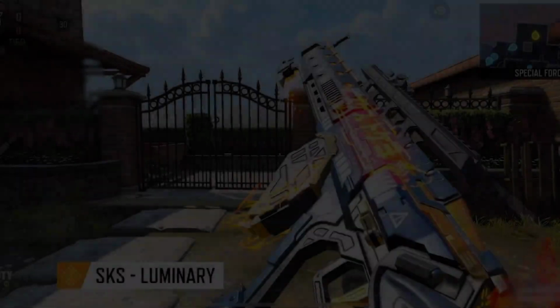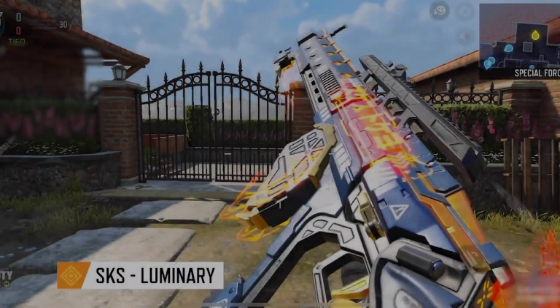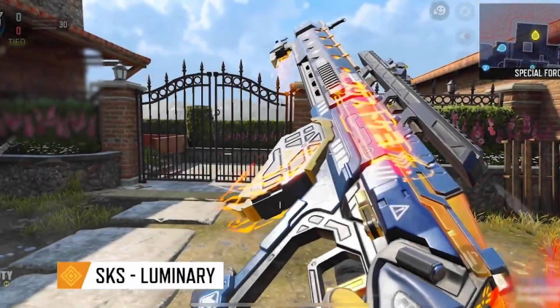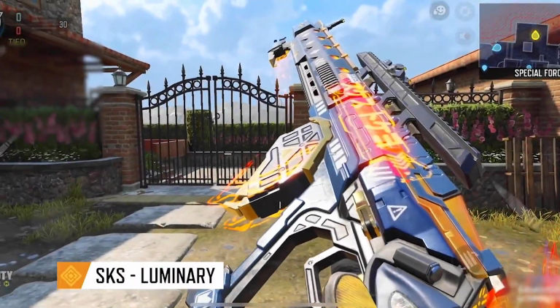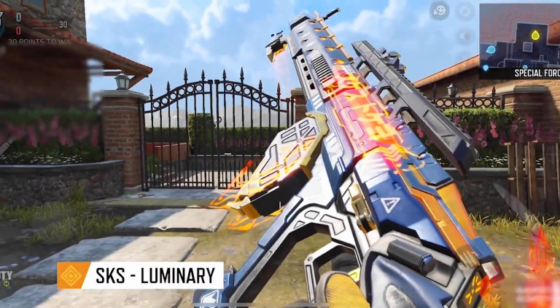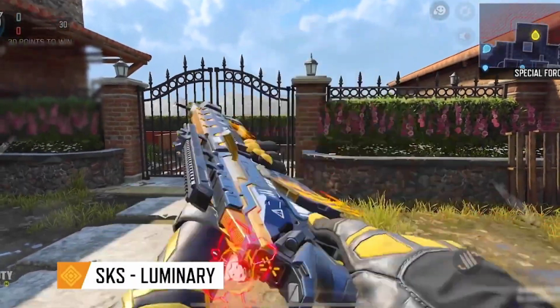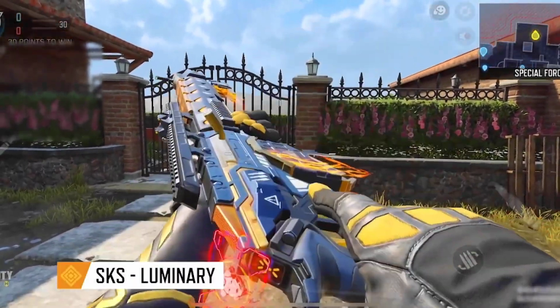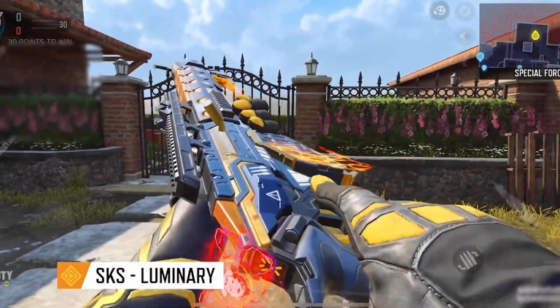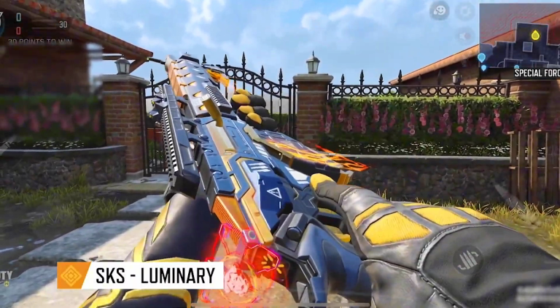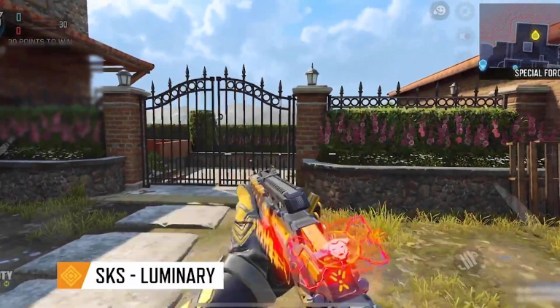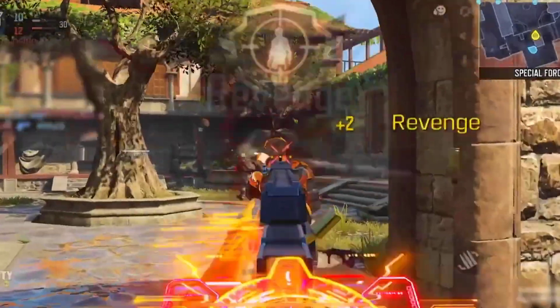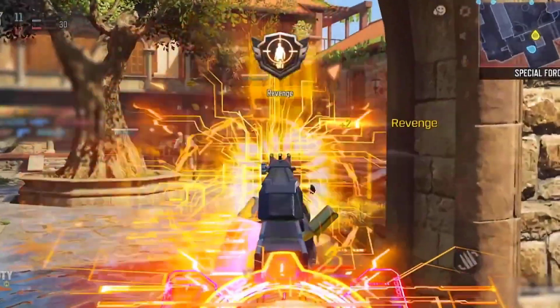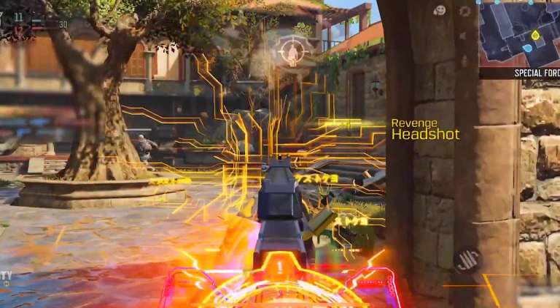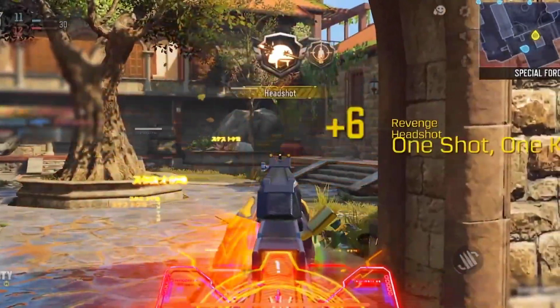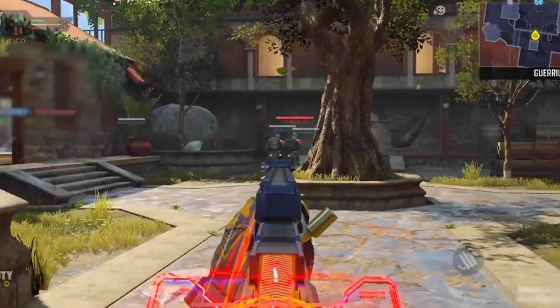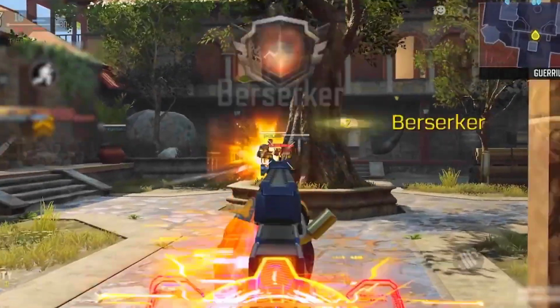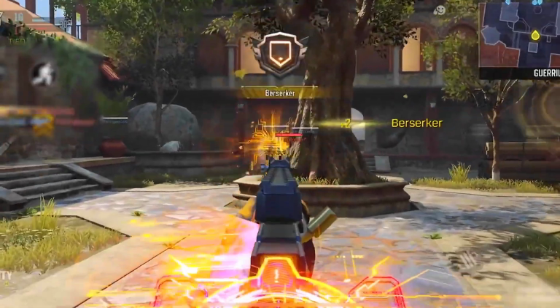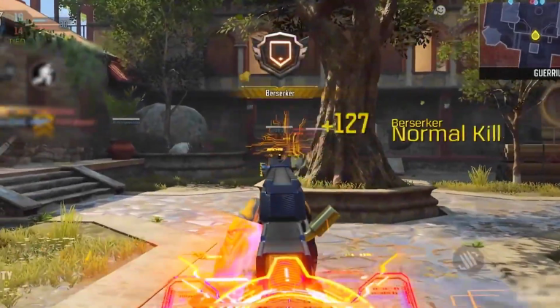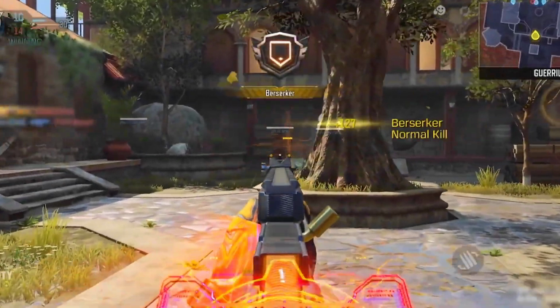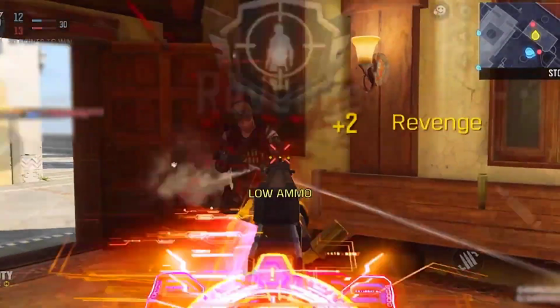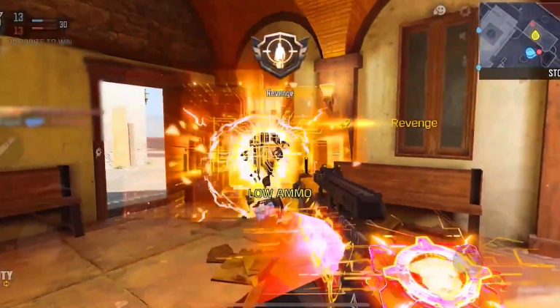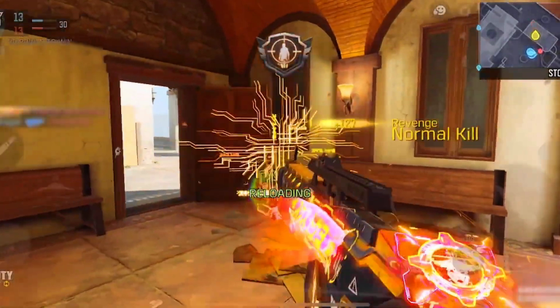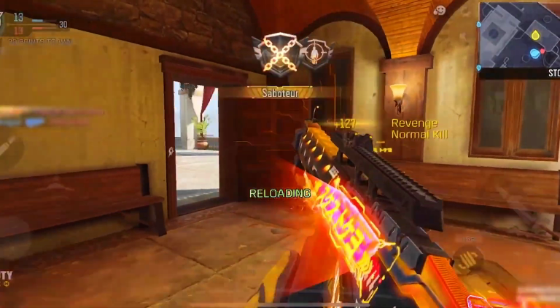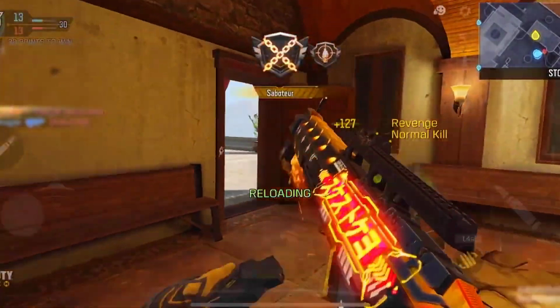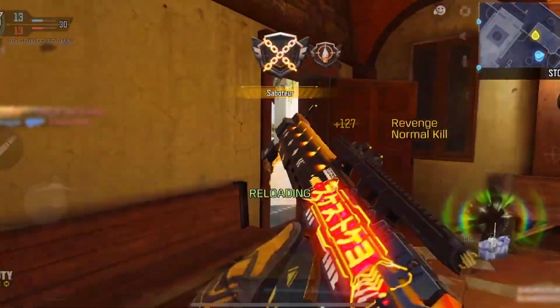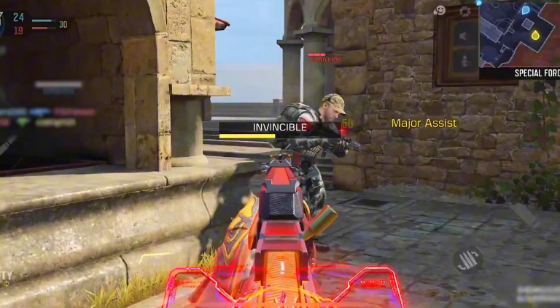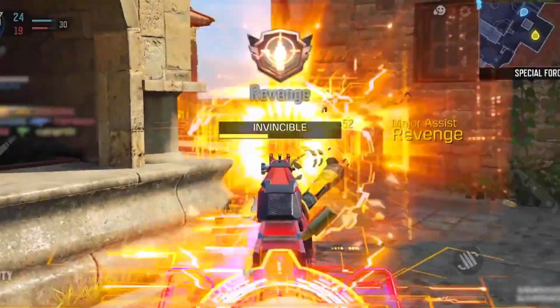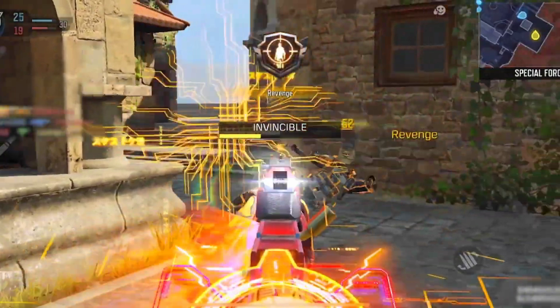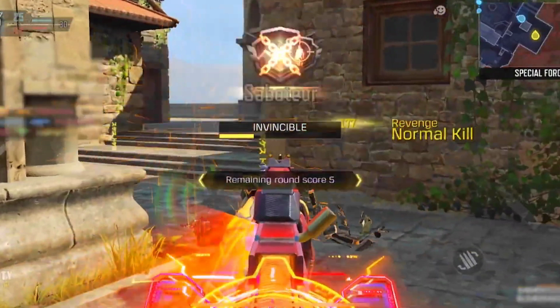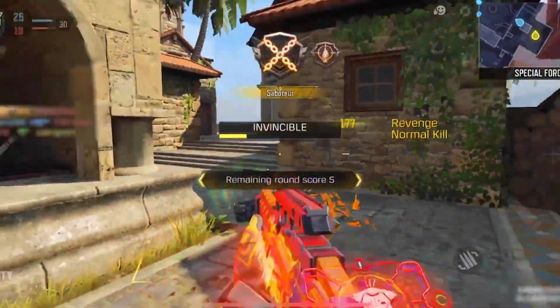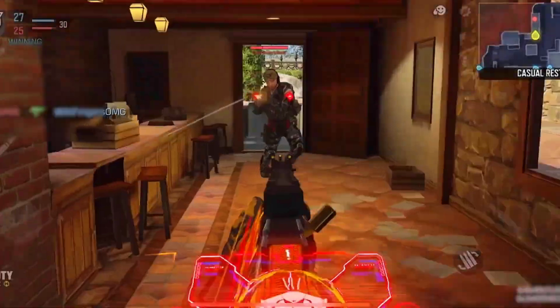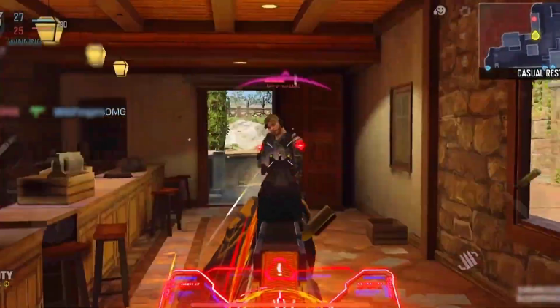Hey Soldiers, I hope you all are doing well. Today we're diving into an amazing loadout for the SKS. Let's get right into it.